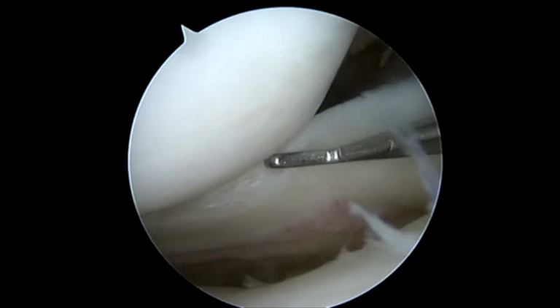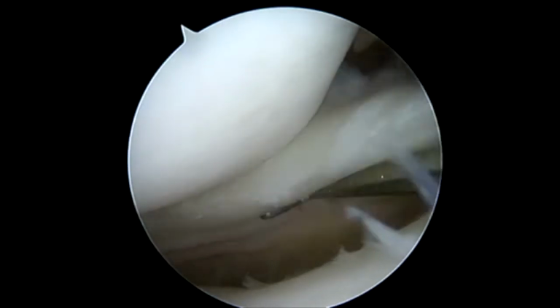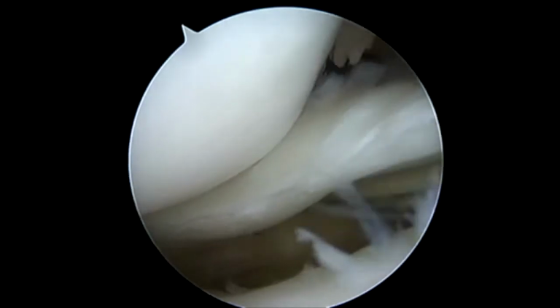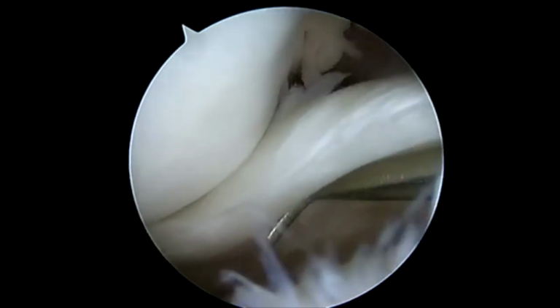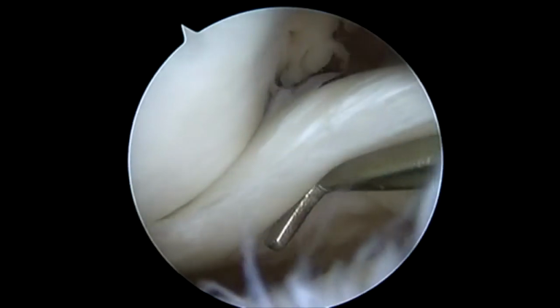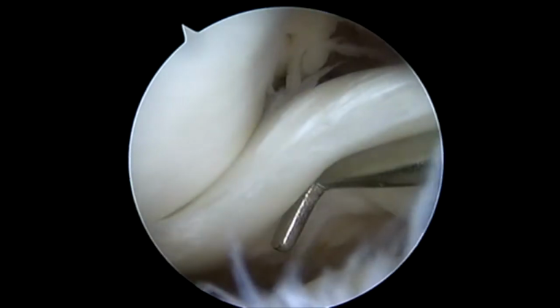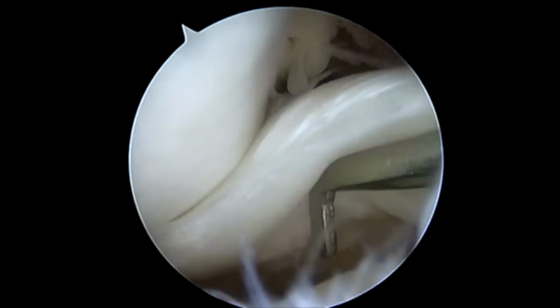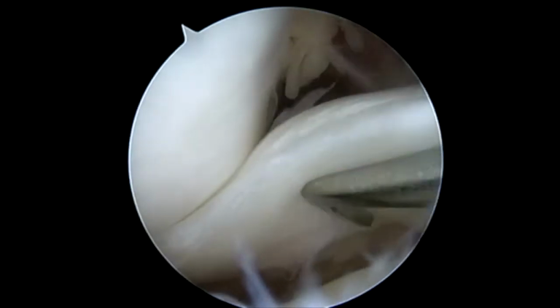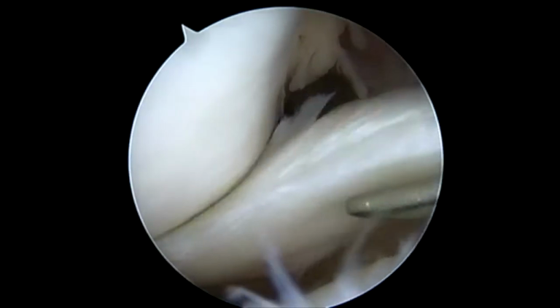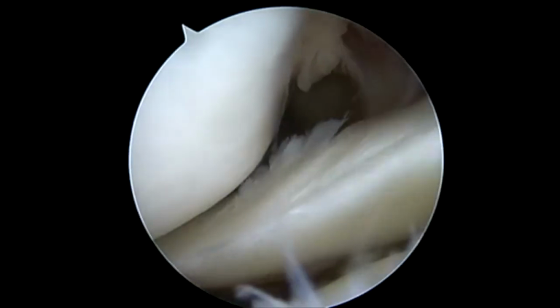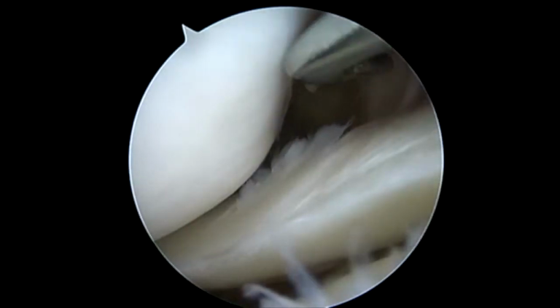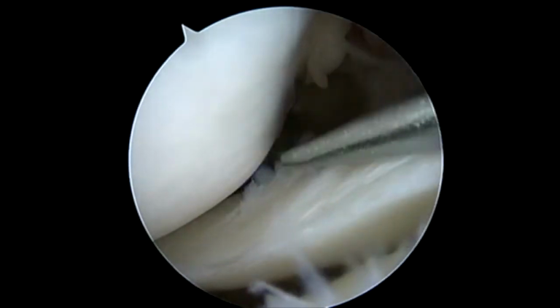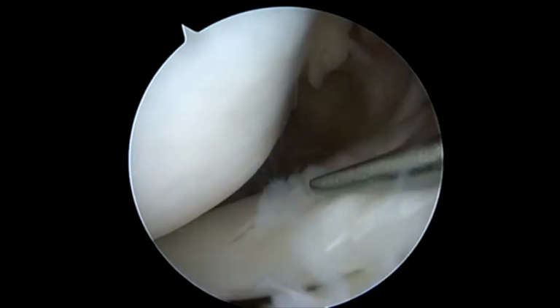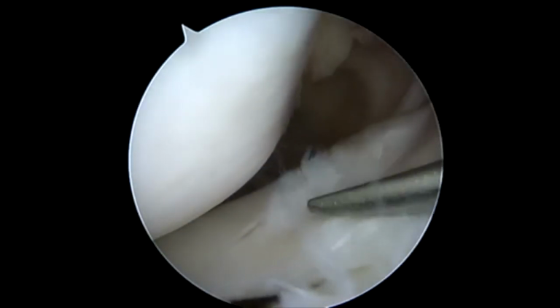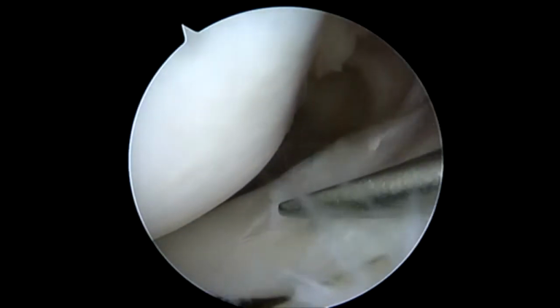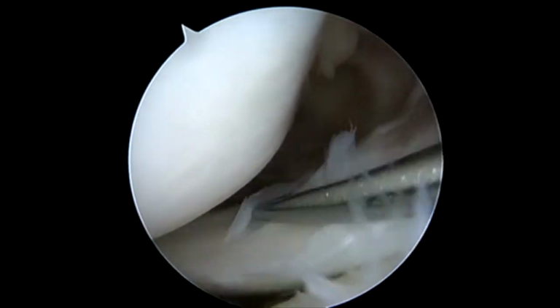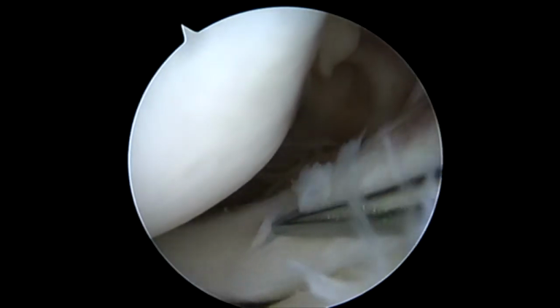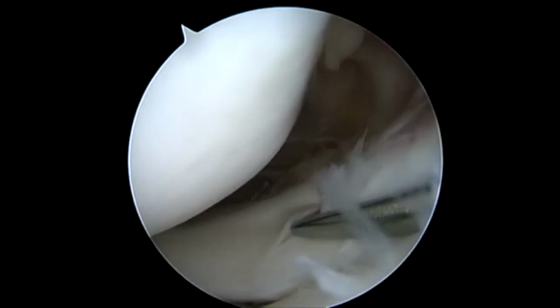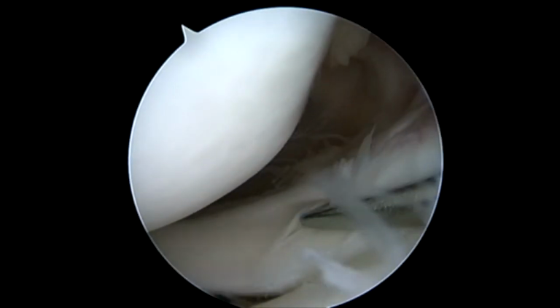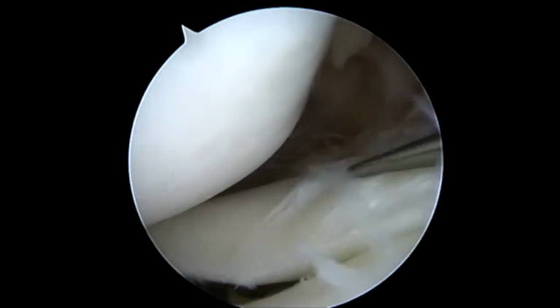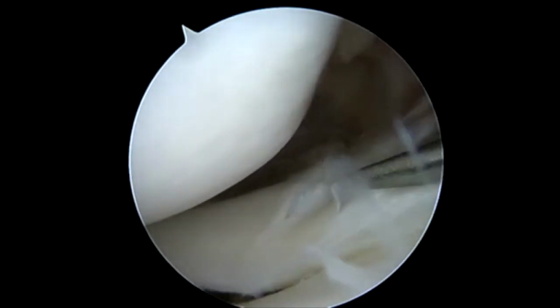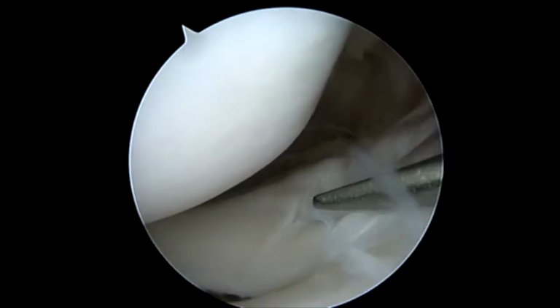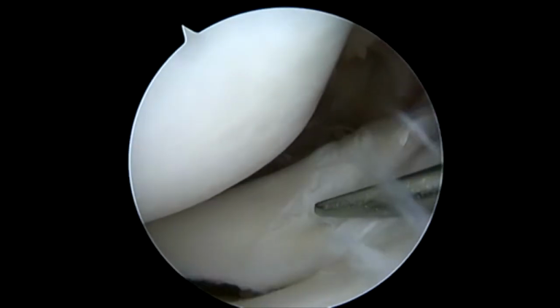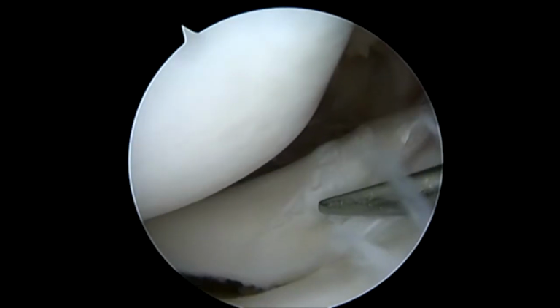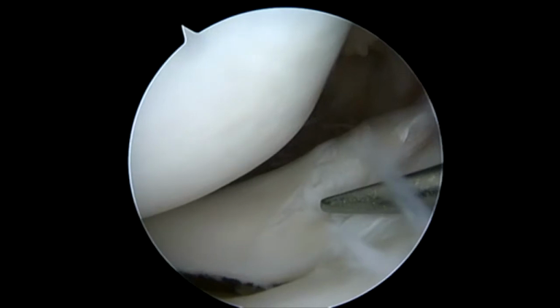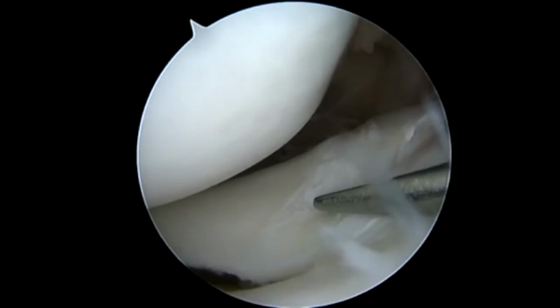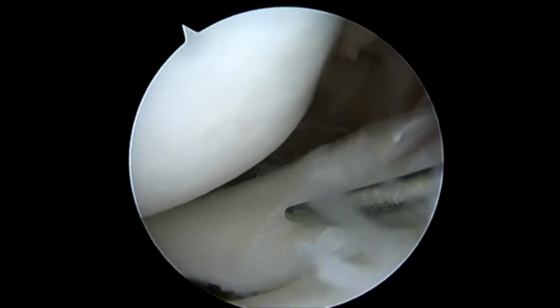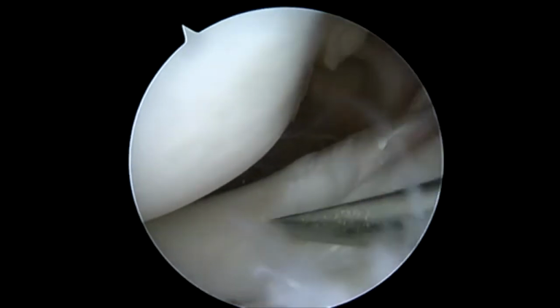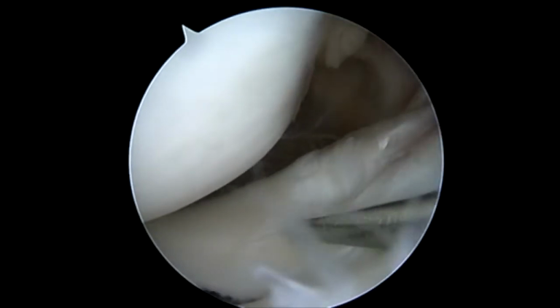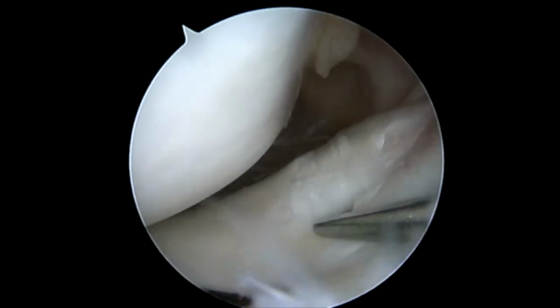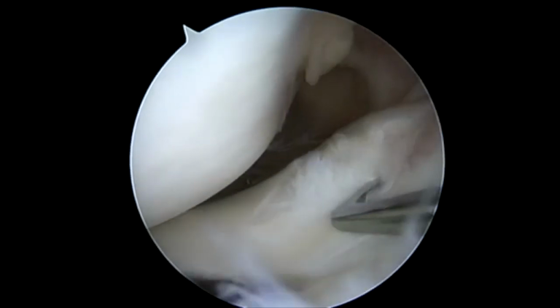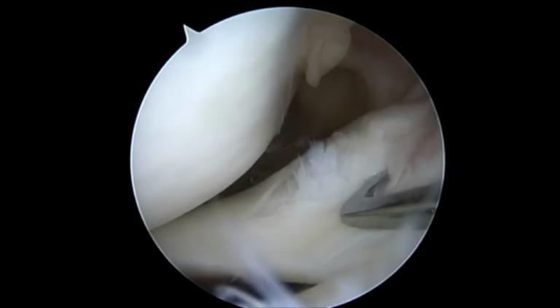I'm Dr. Chris Dougherty. I'm a board-certified orthopedic surgeon, fellowship trained in sports medicine with the Agility Center in Bentonville, Arkansas.